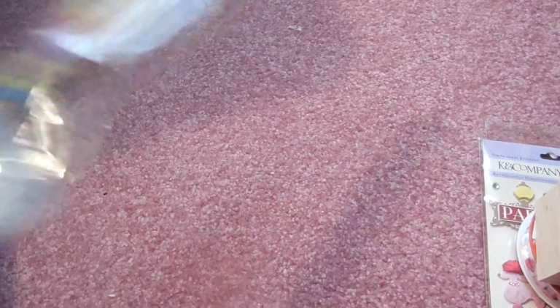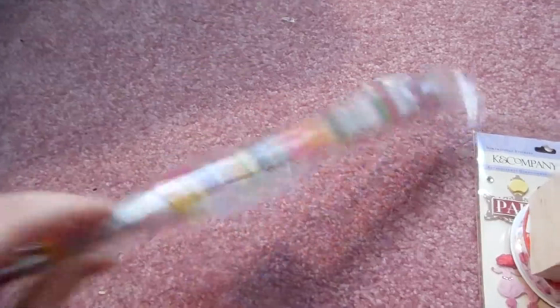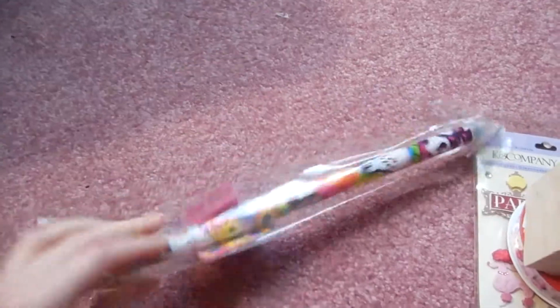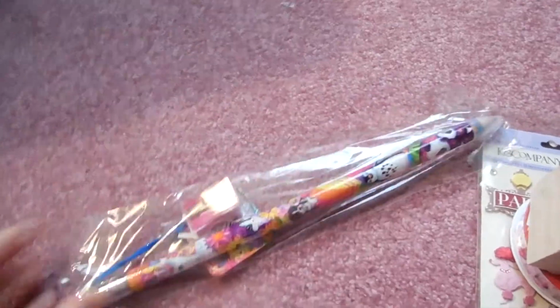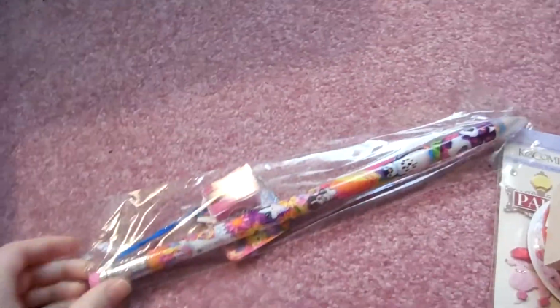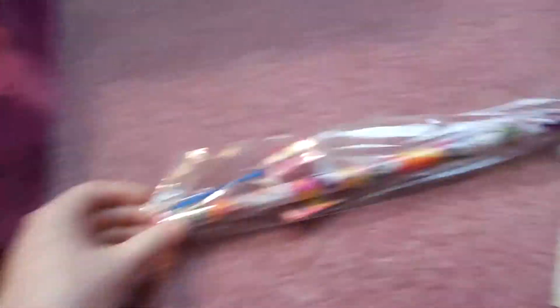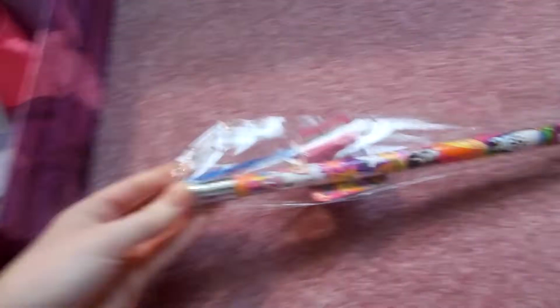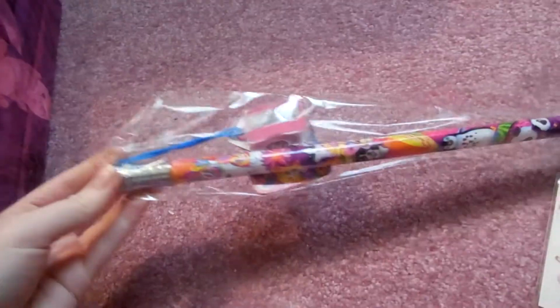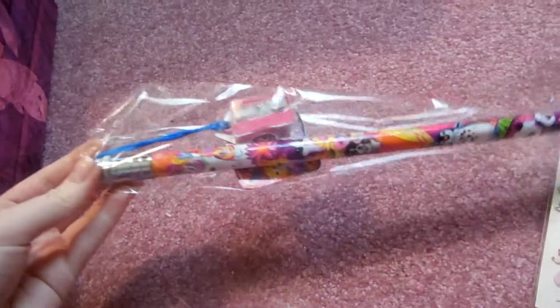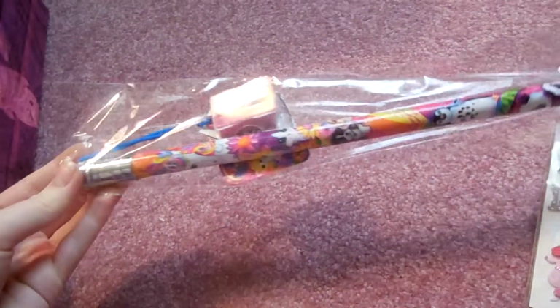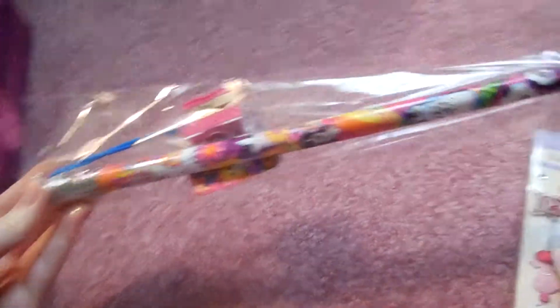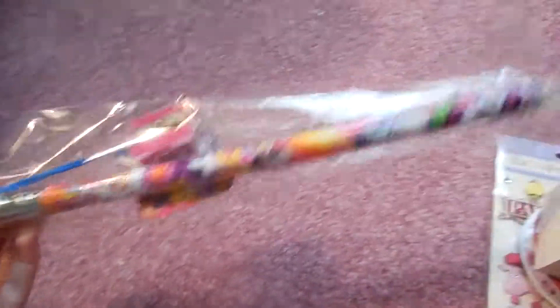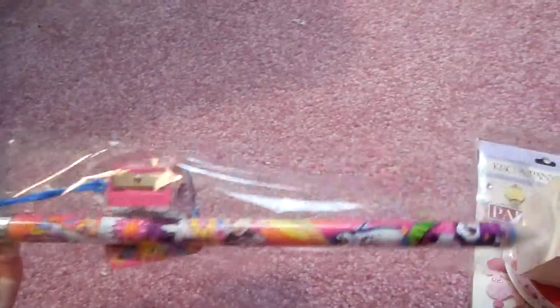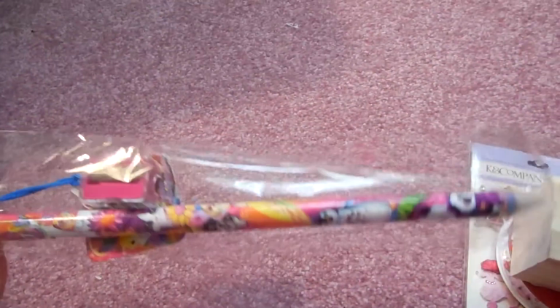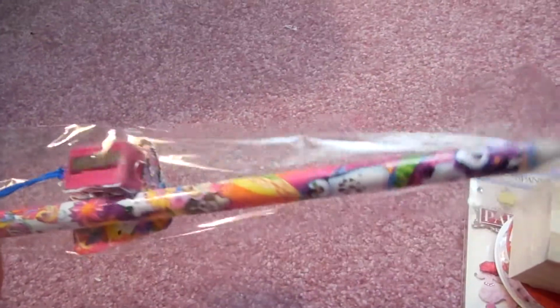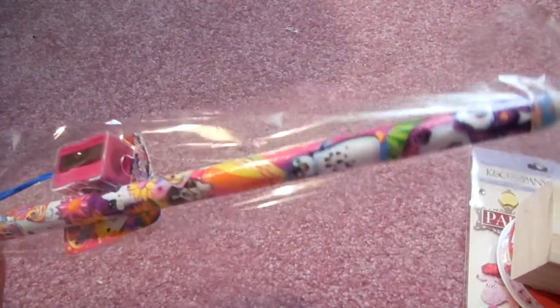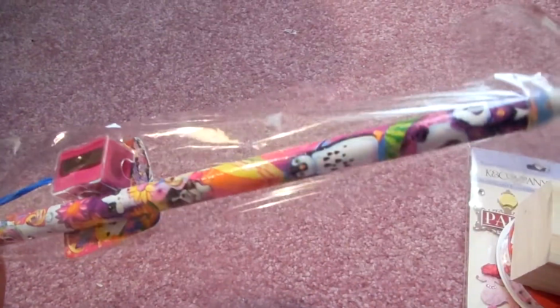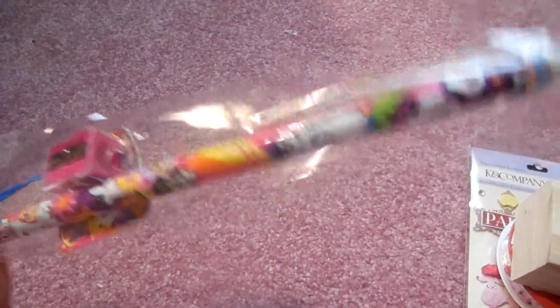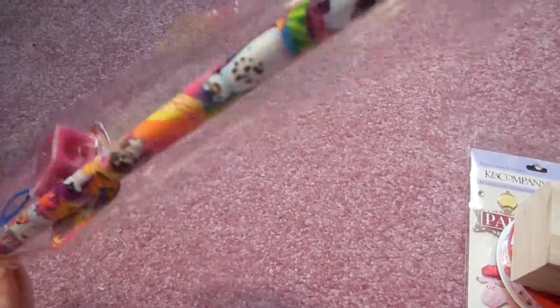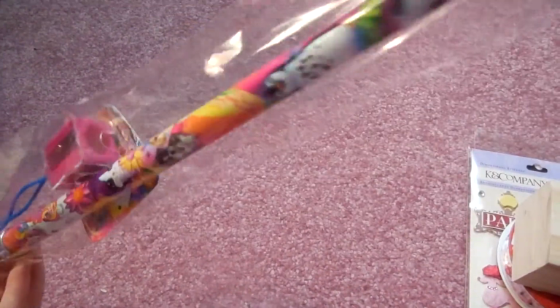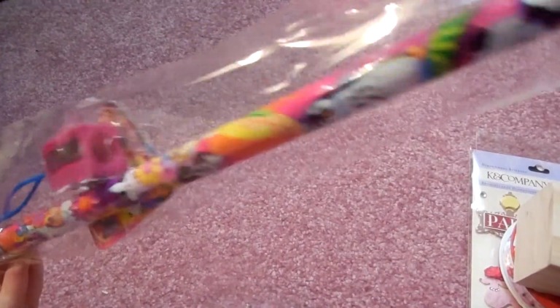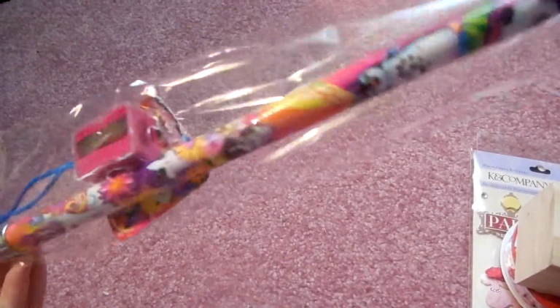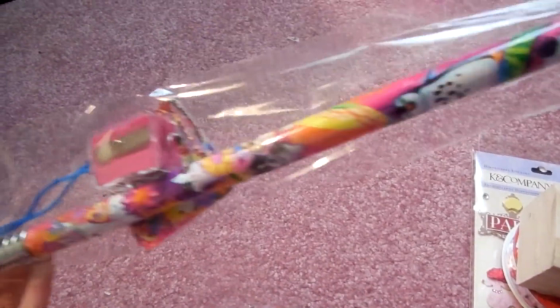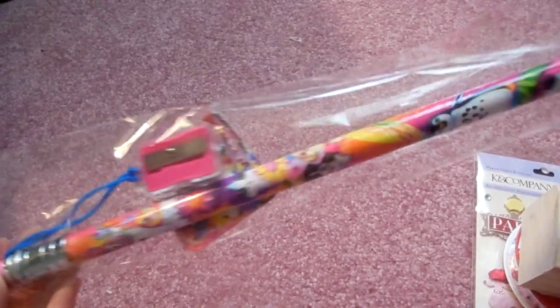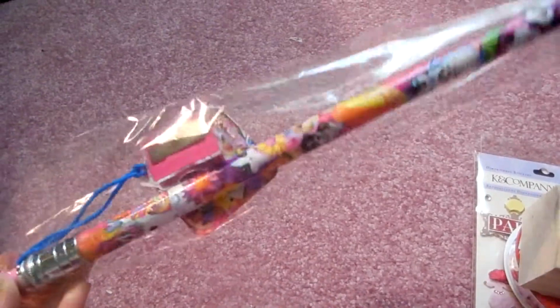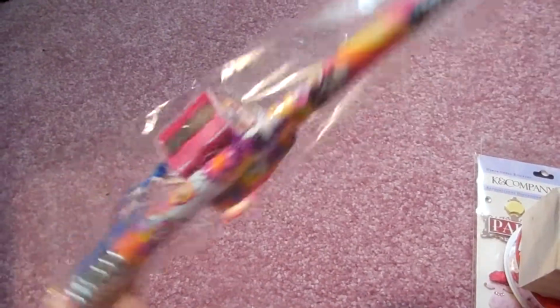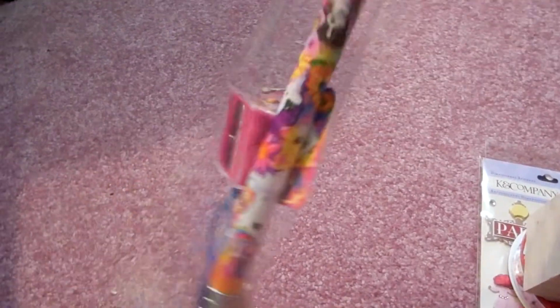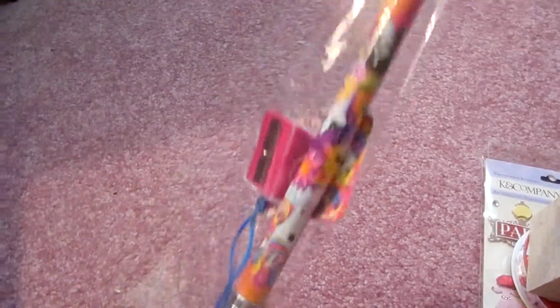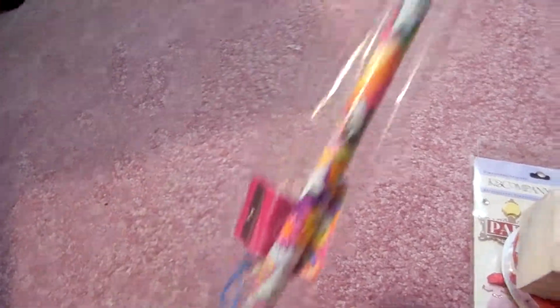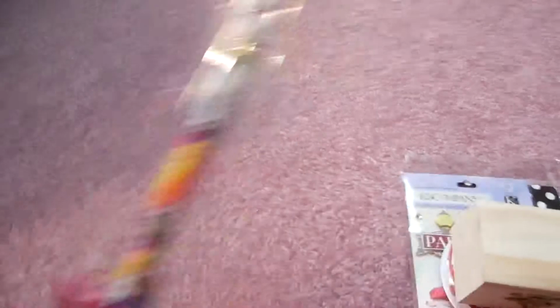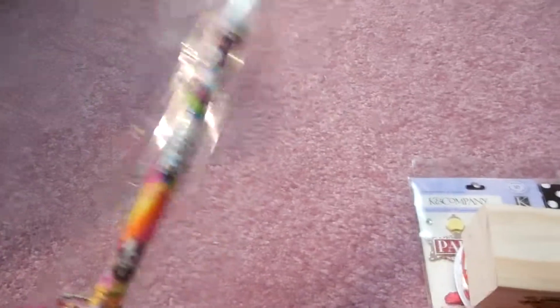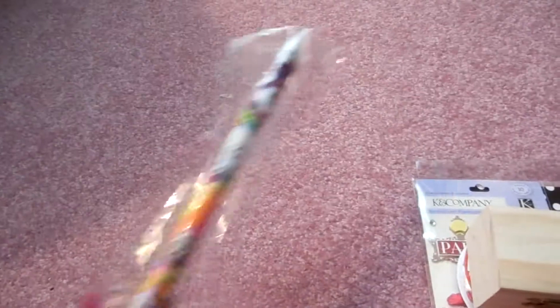A jumbo Lisa Frank pencil, and it was $1 — because Lisa Frank was my childhood.